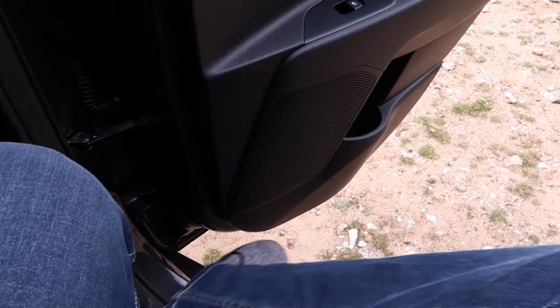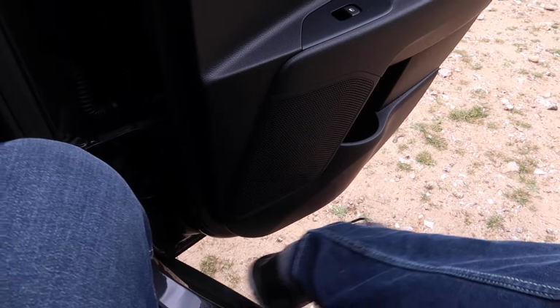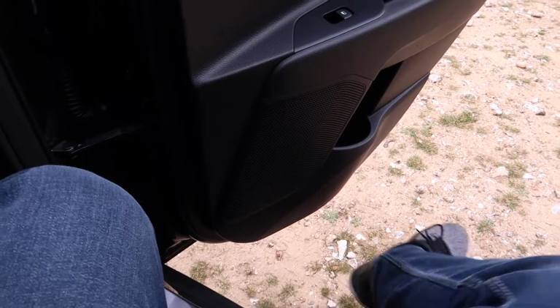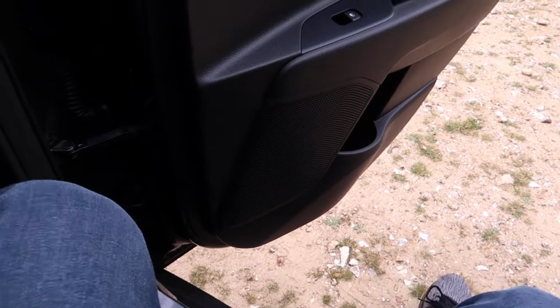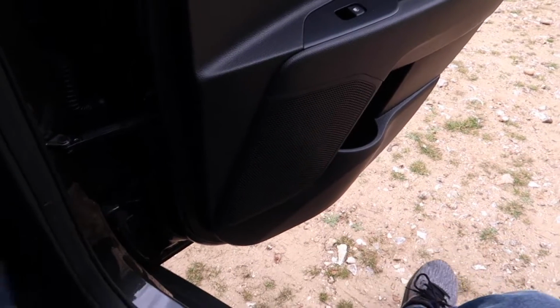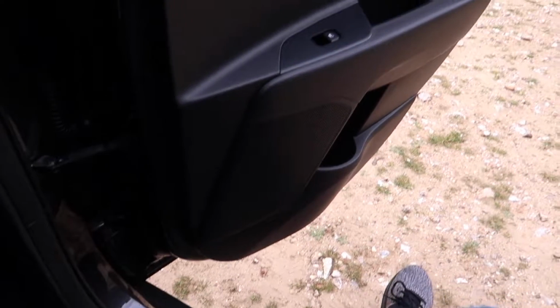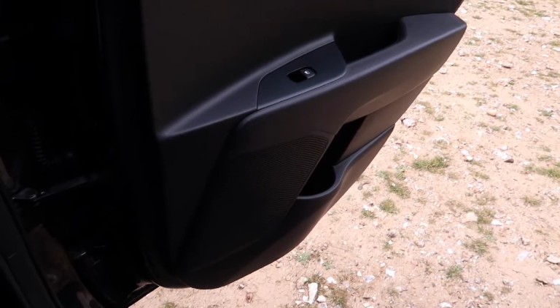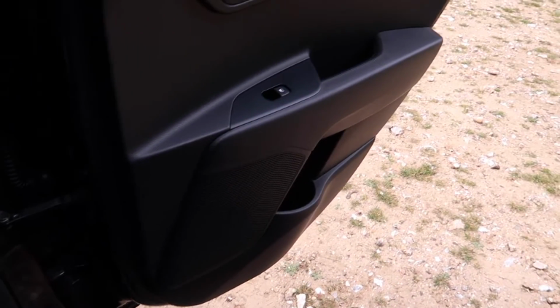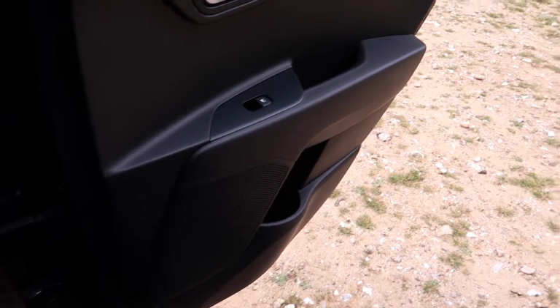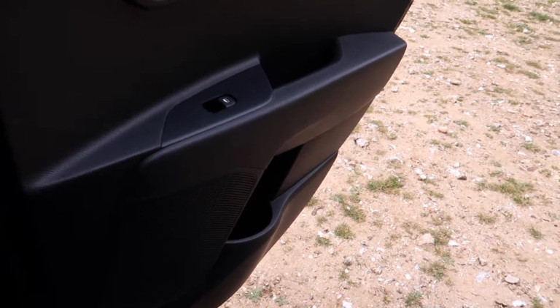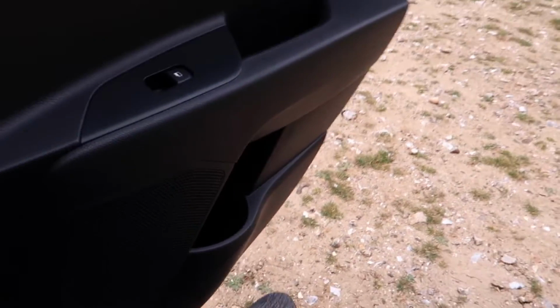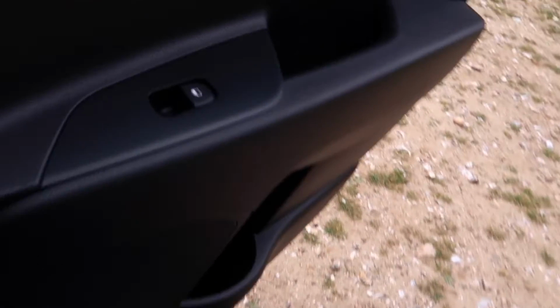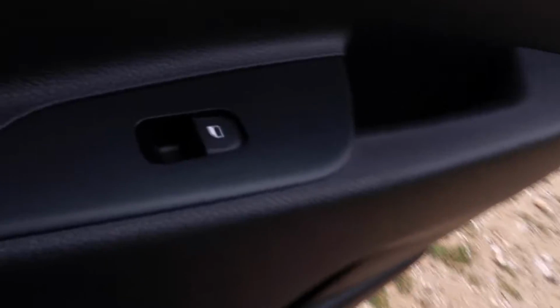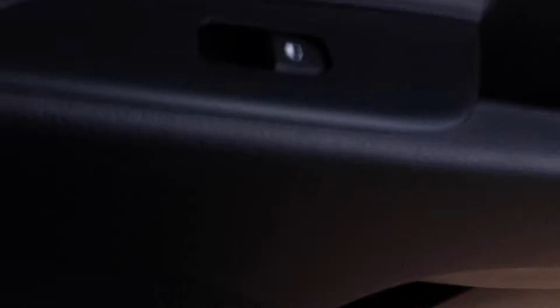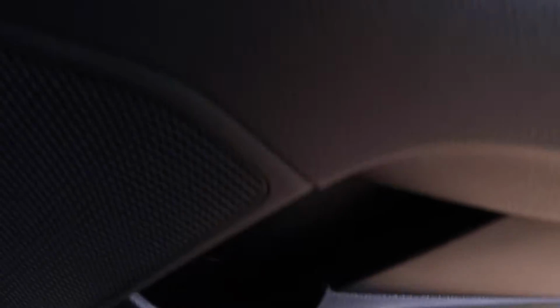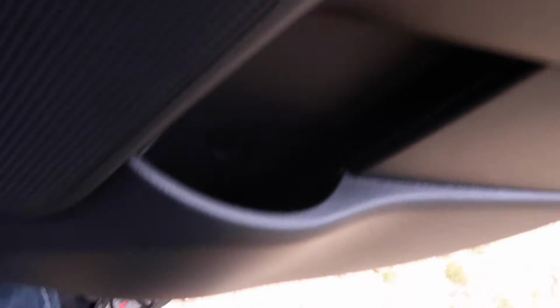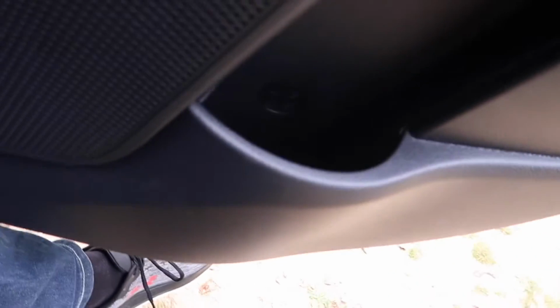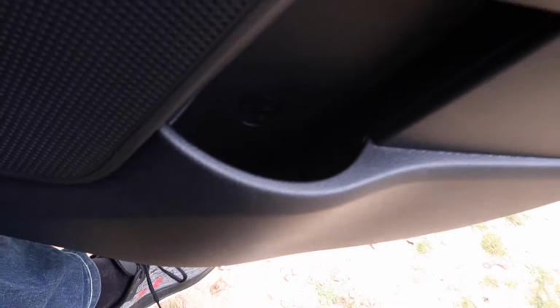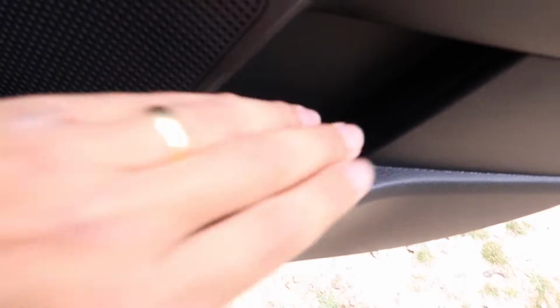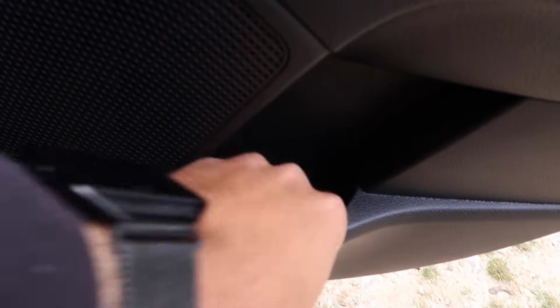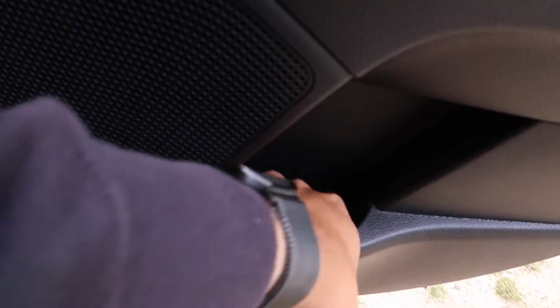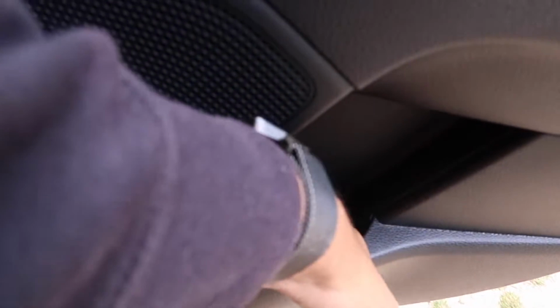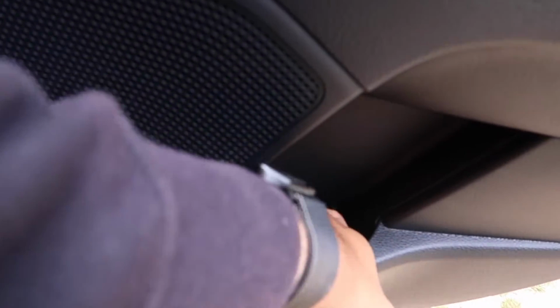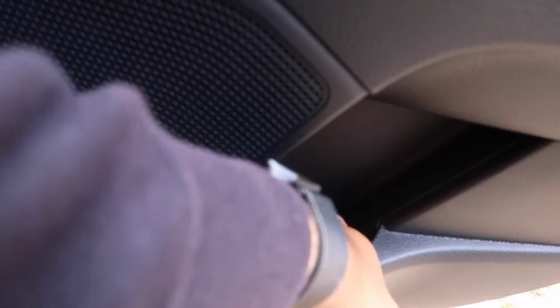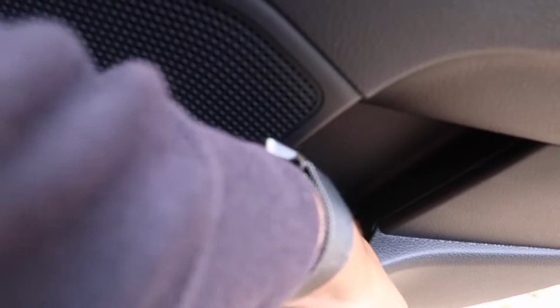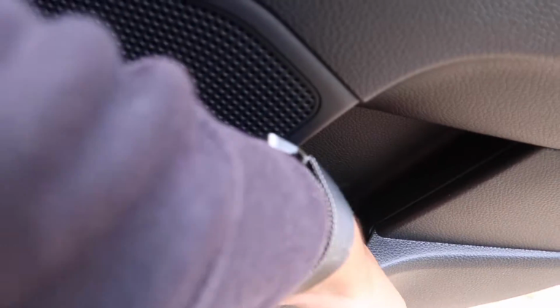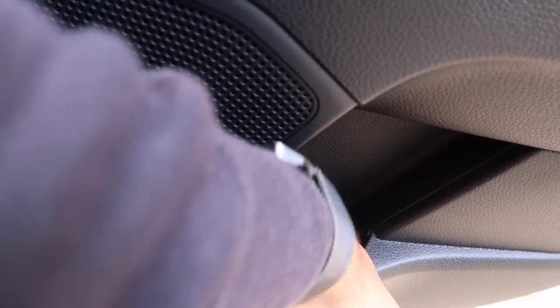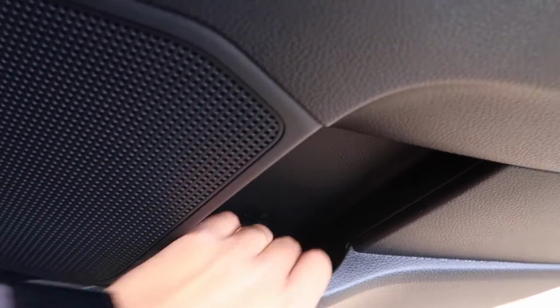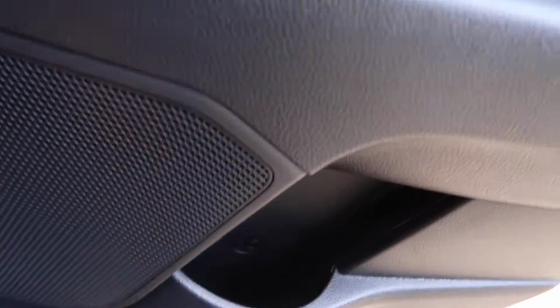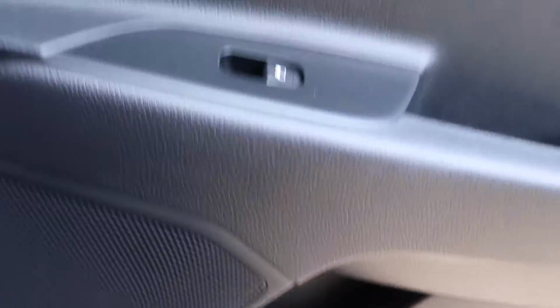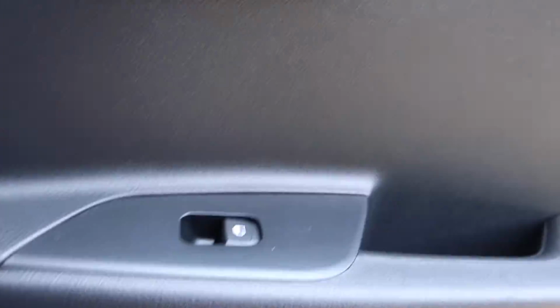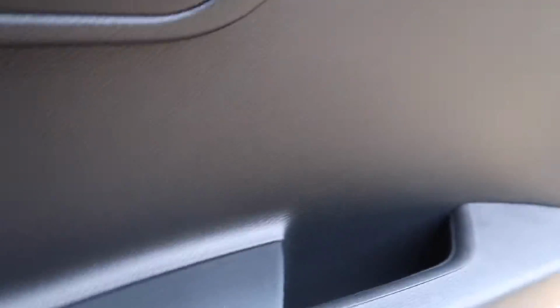There are also small cubby holes in the rear, which is quite handy.